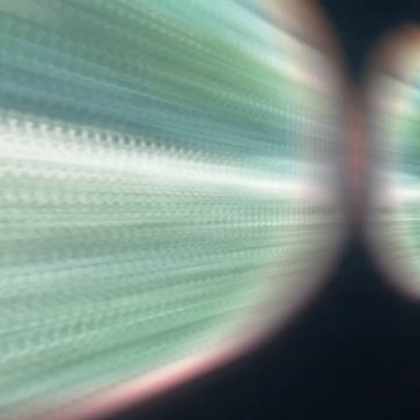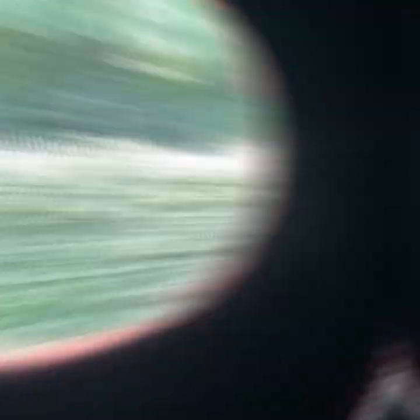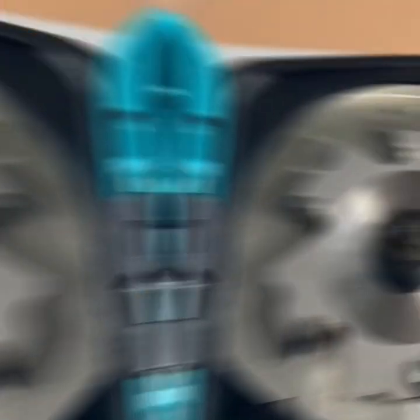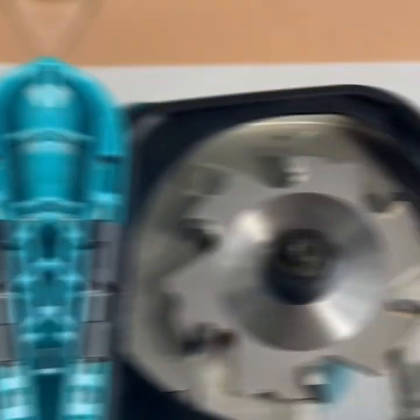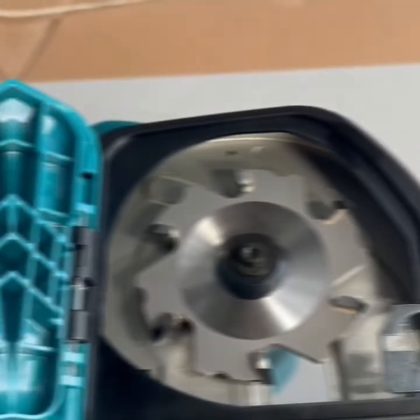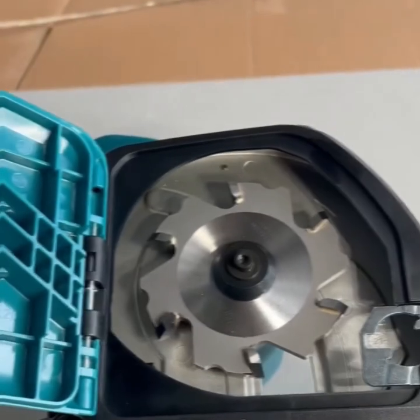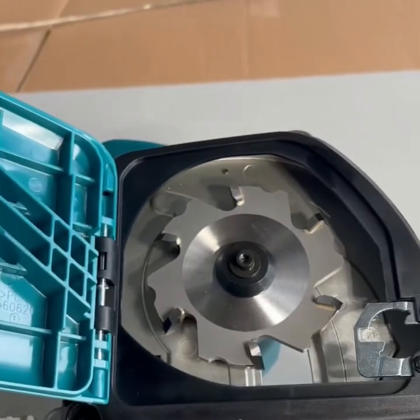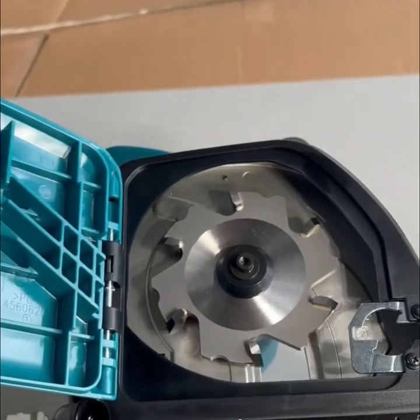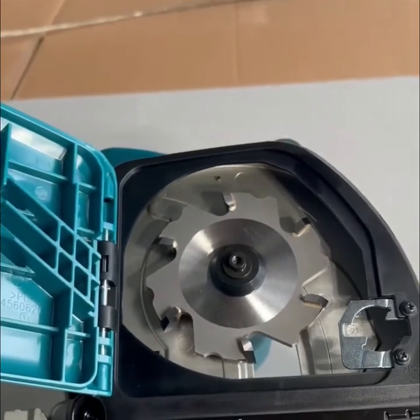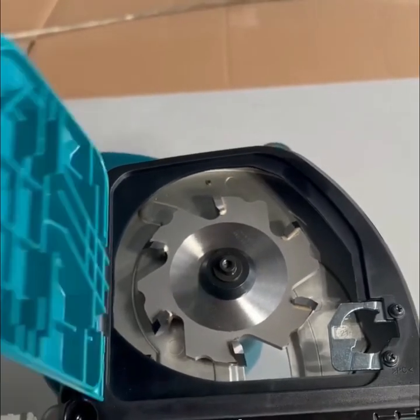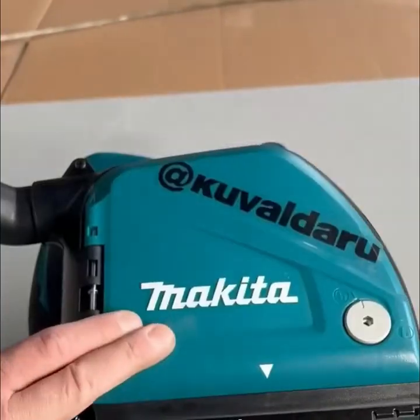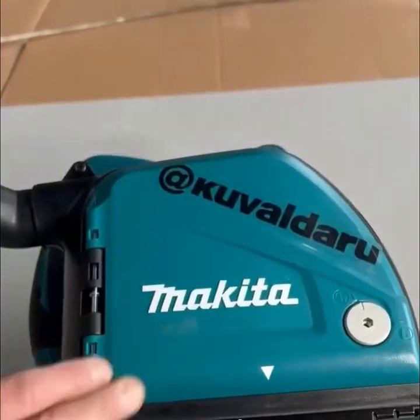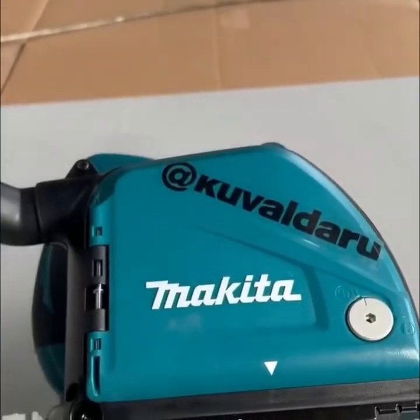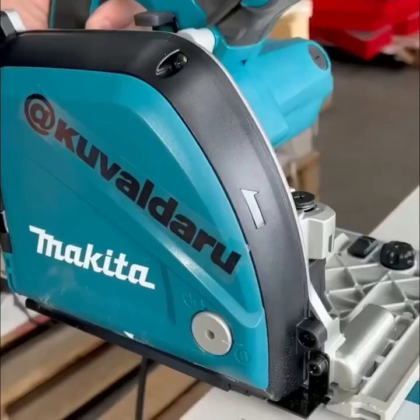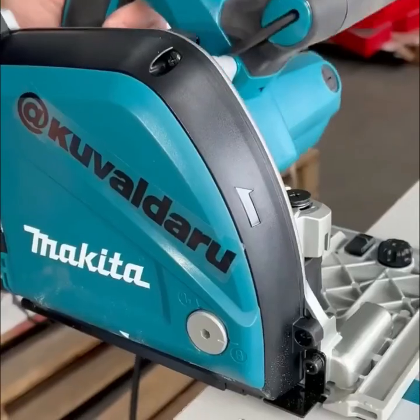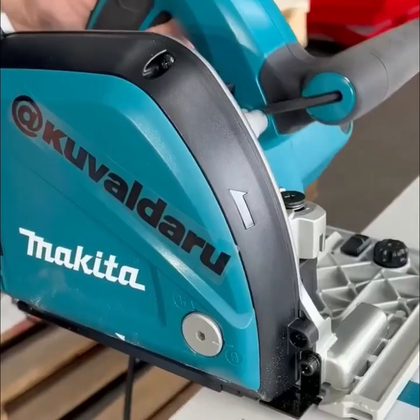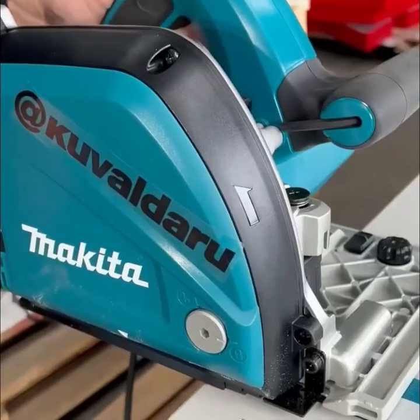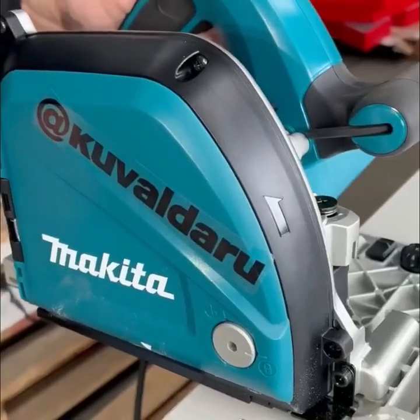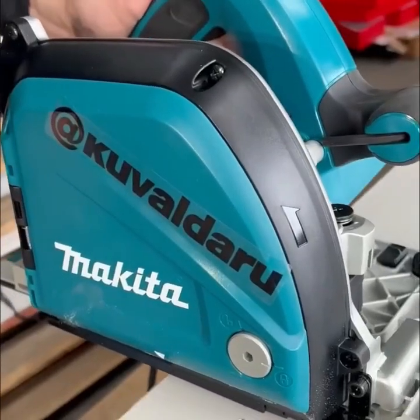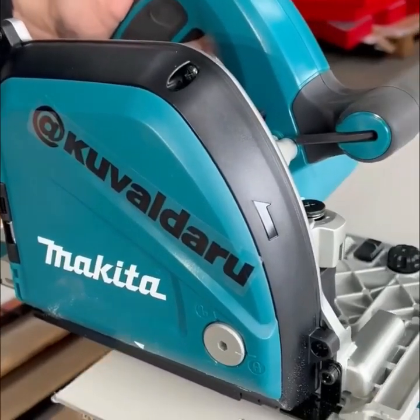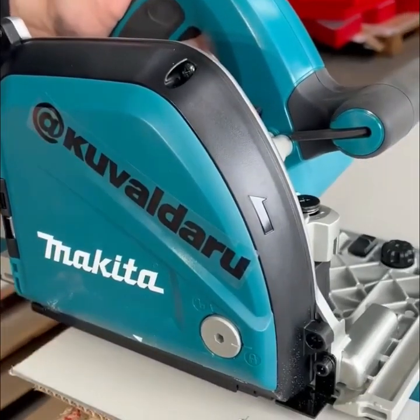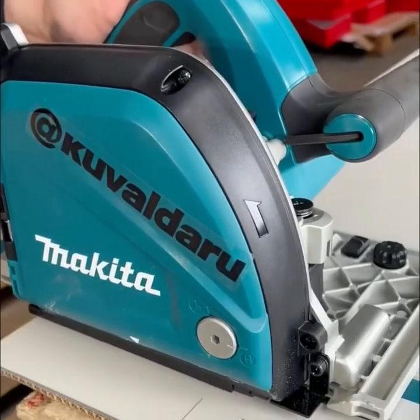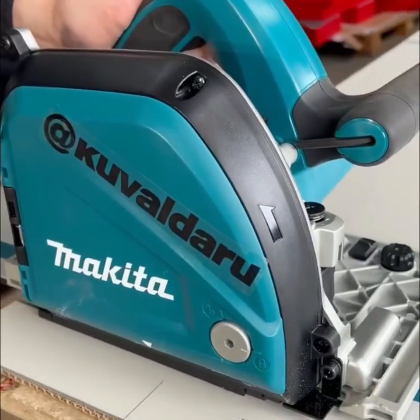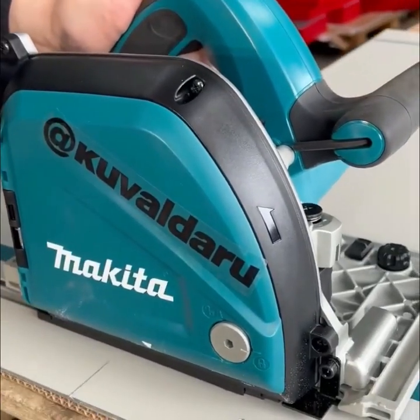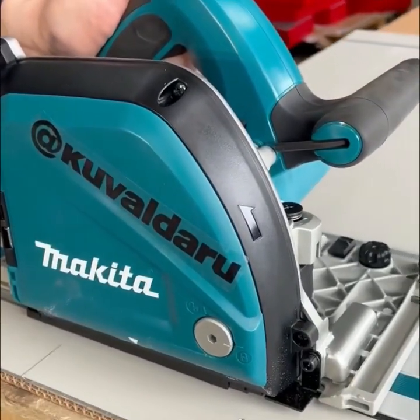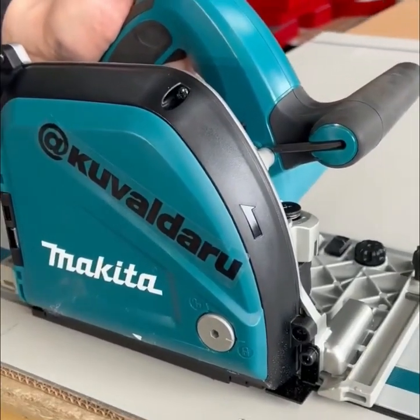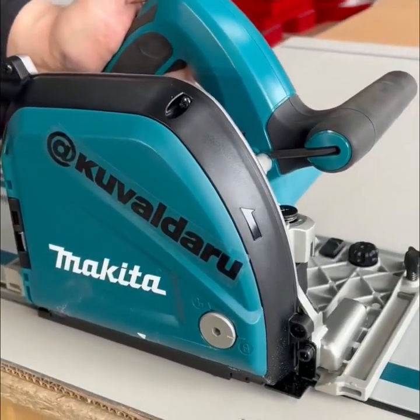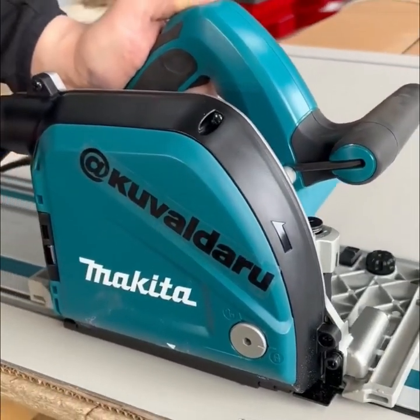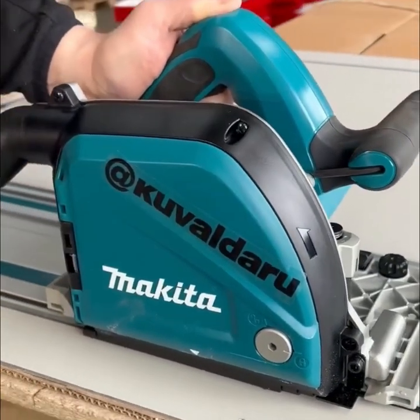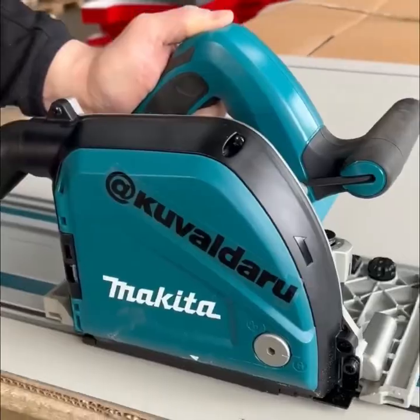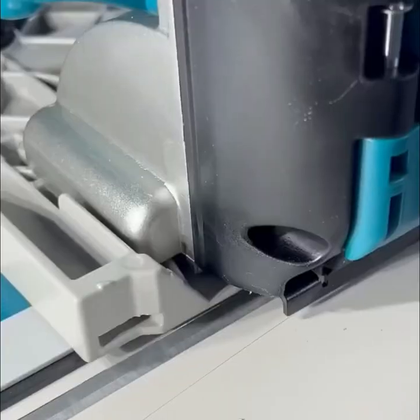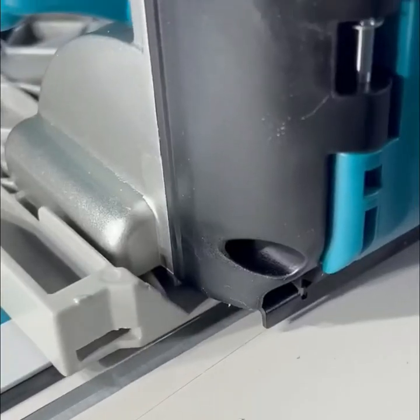The Makita aluminum groove cutter is engineered with features for precision and easy use.